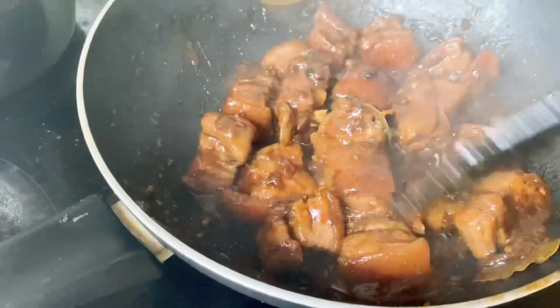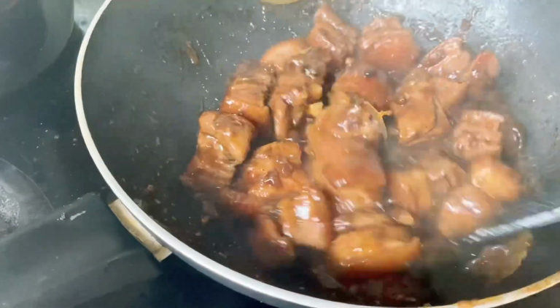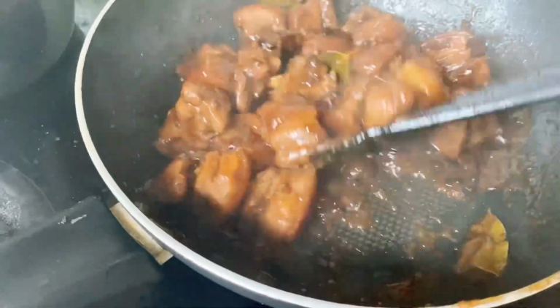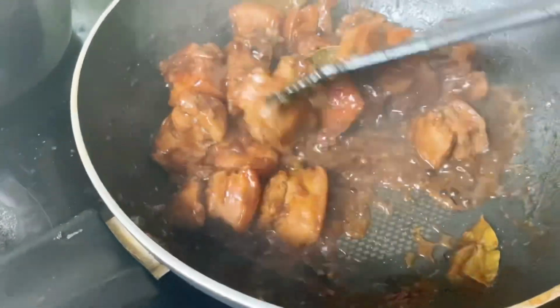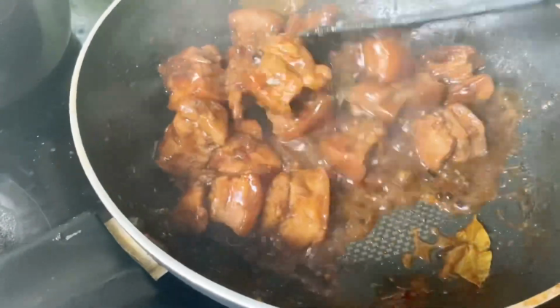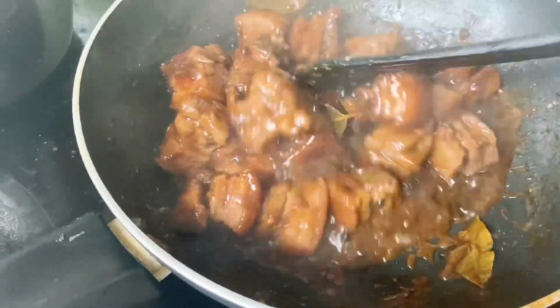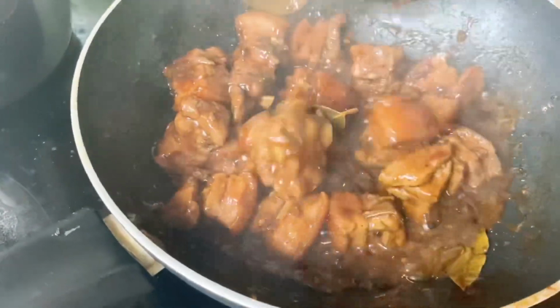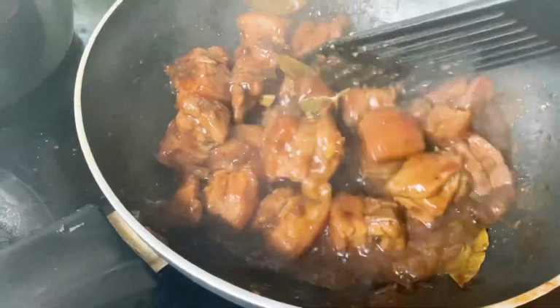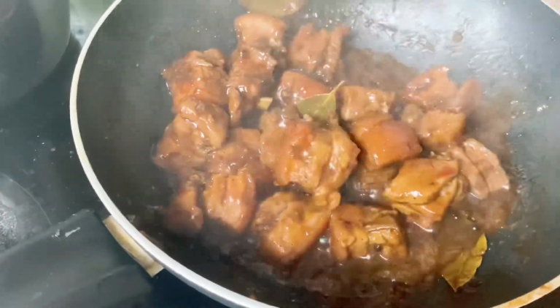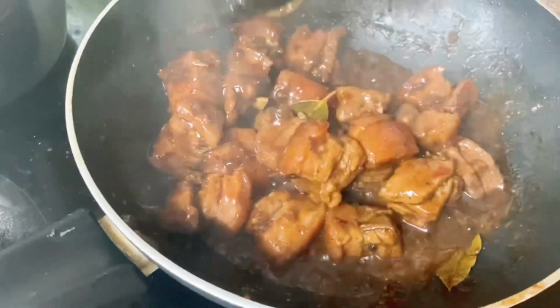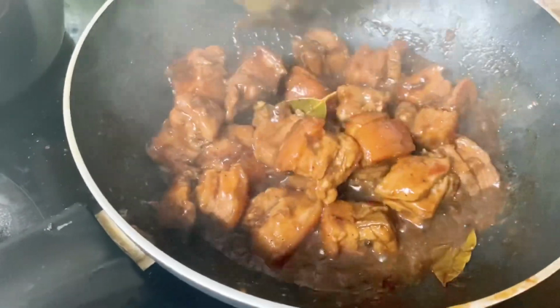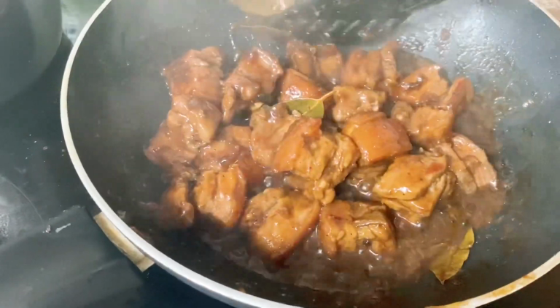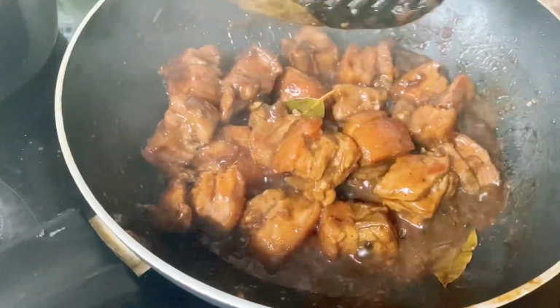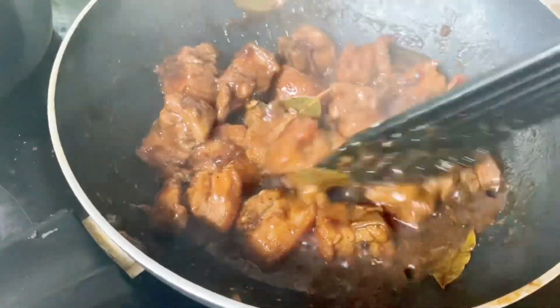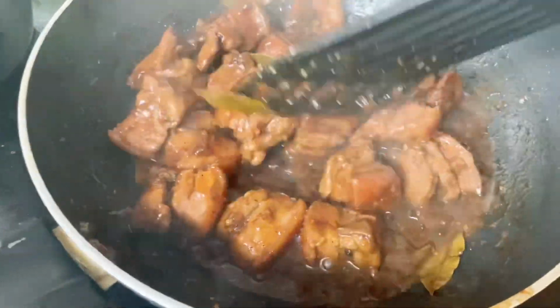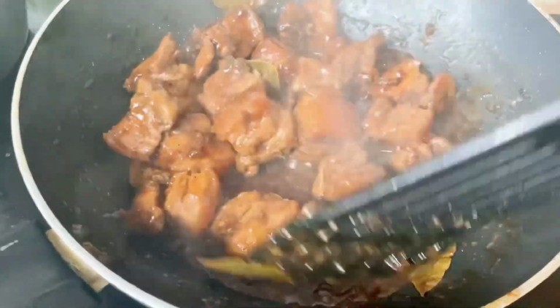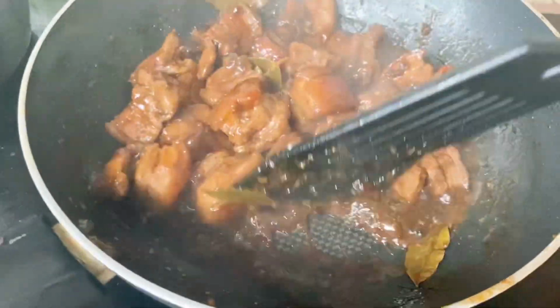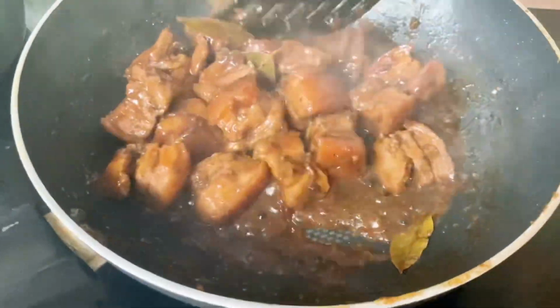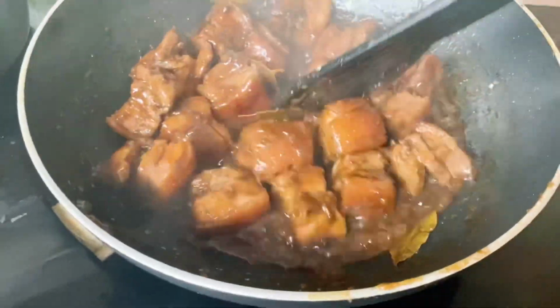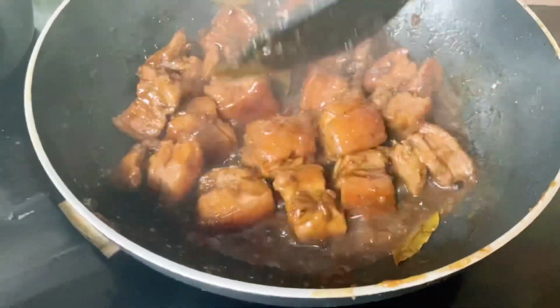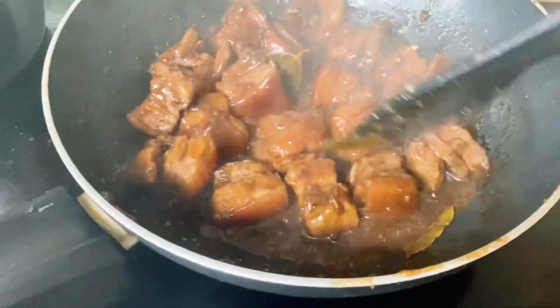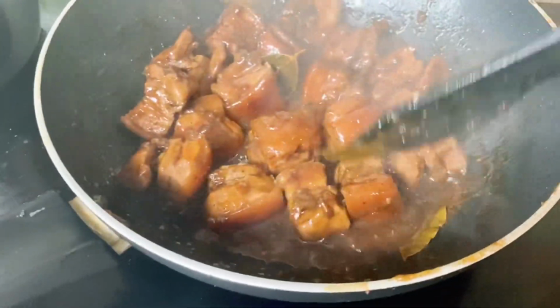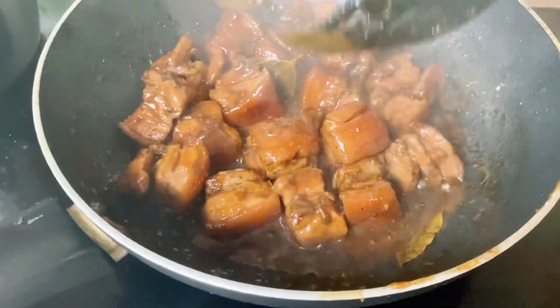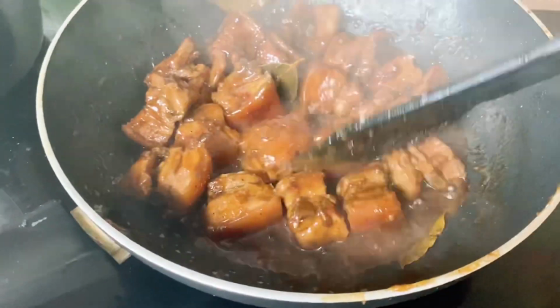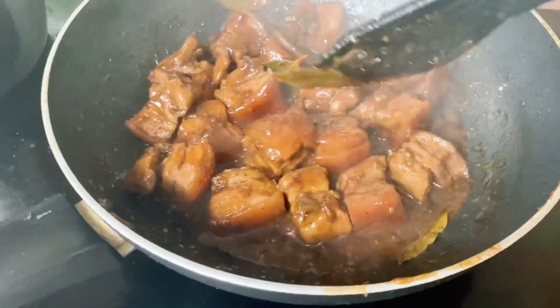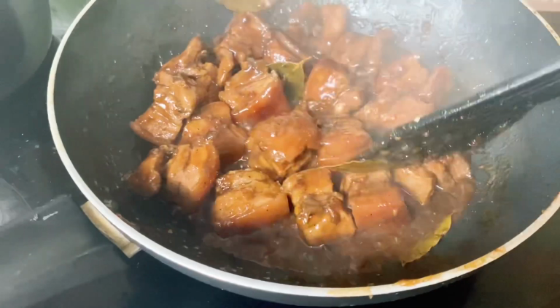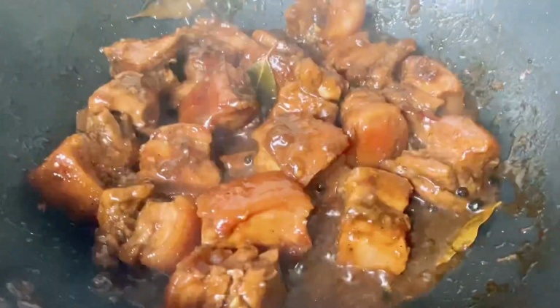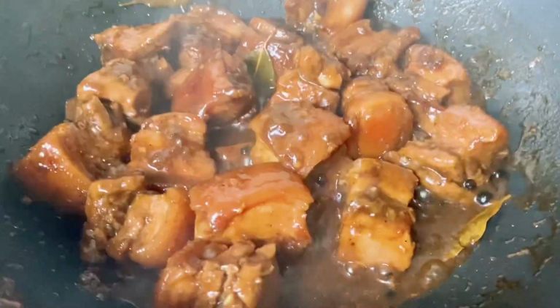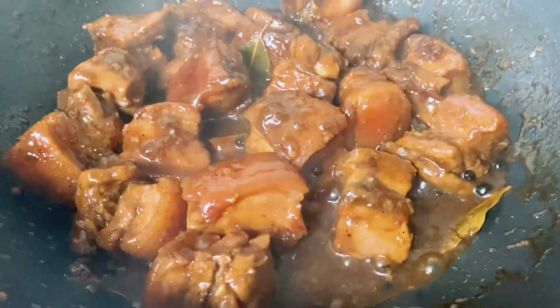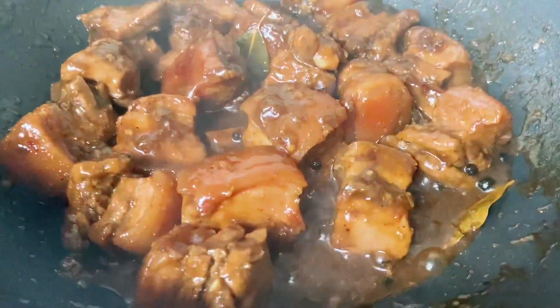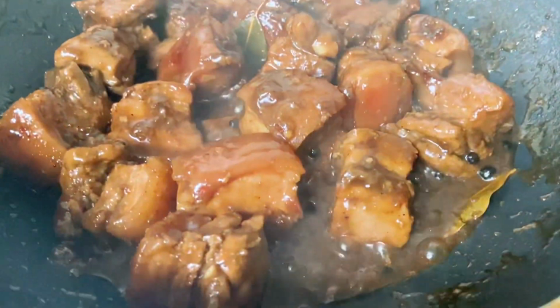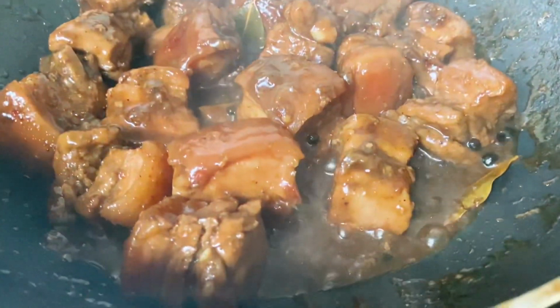Tsaka ready na po ito iserve — ang ating special bisayang pork adobo!